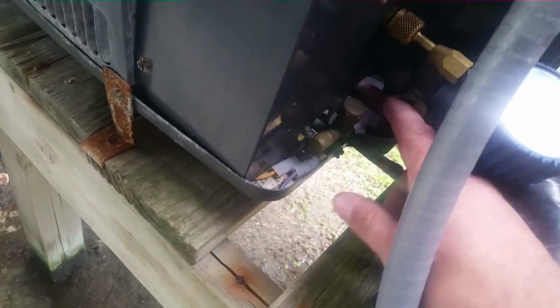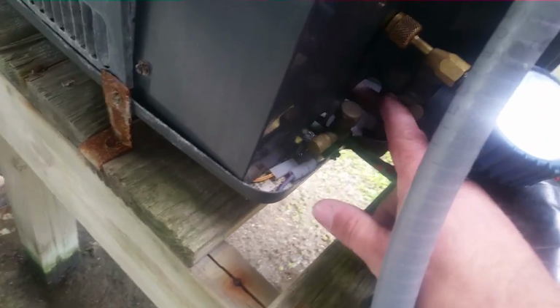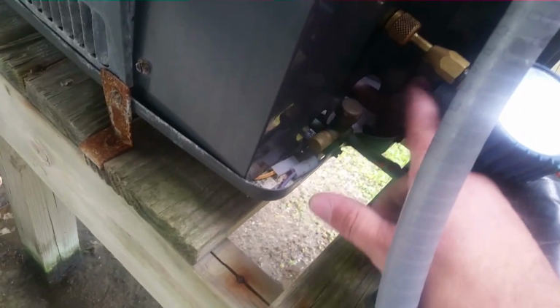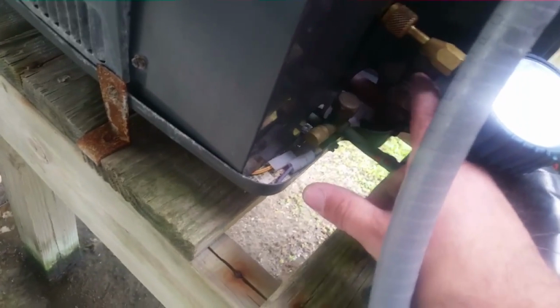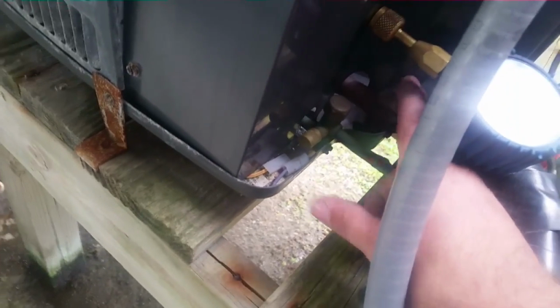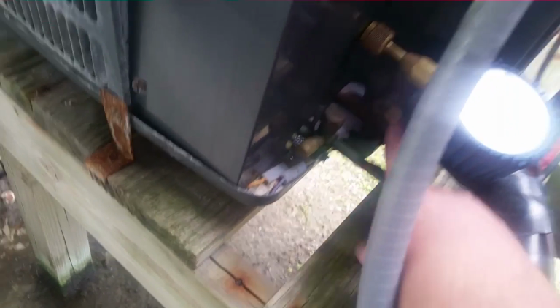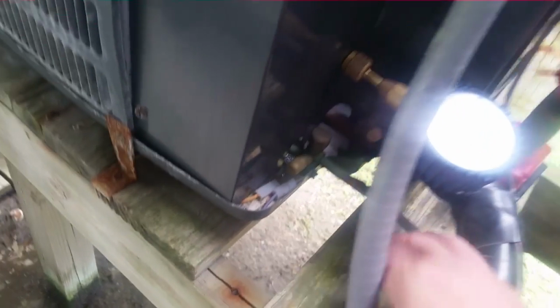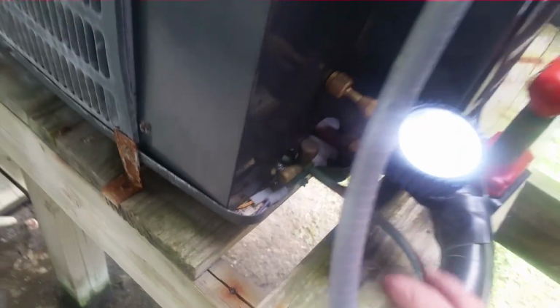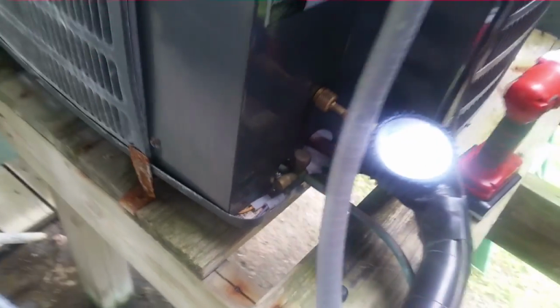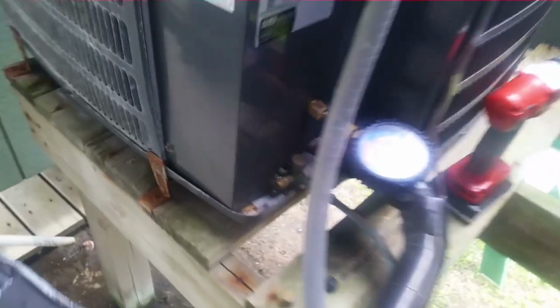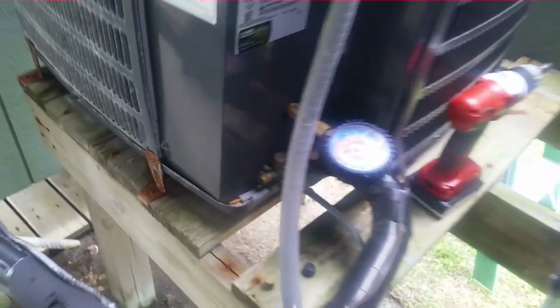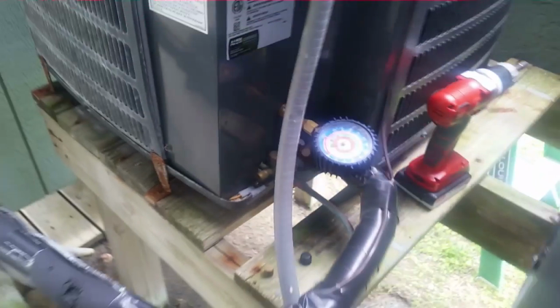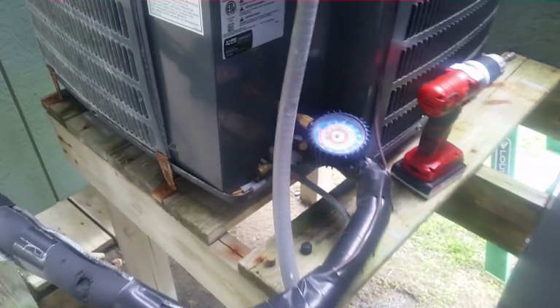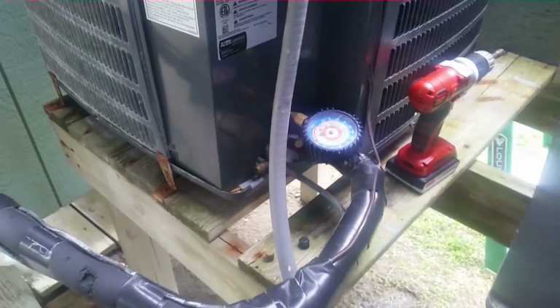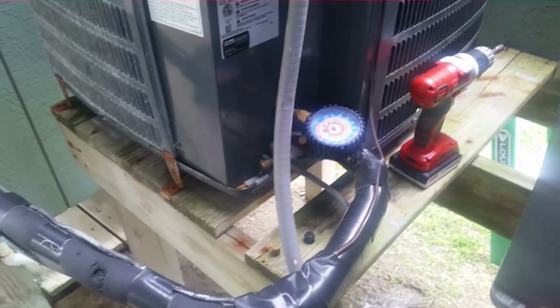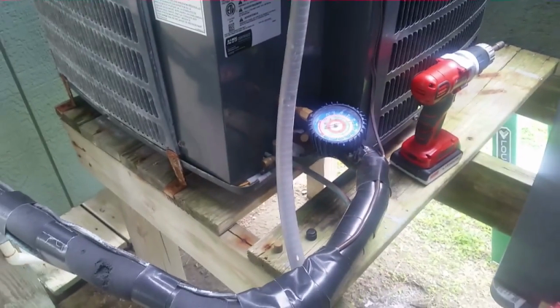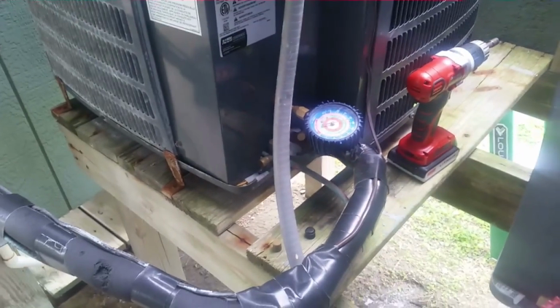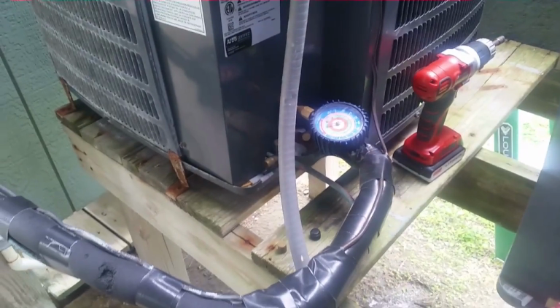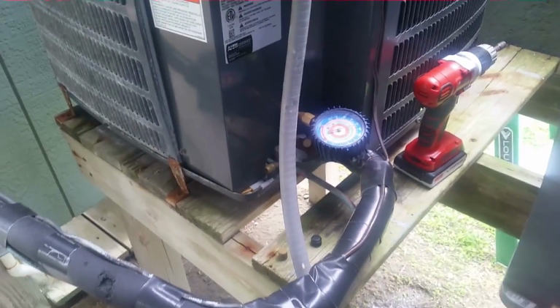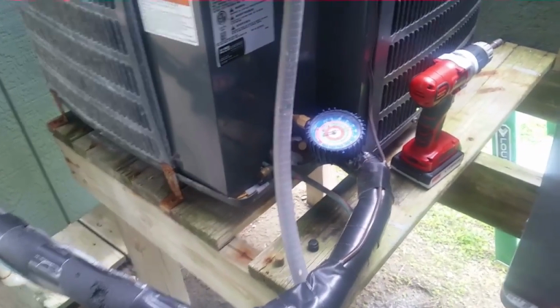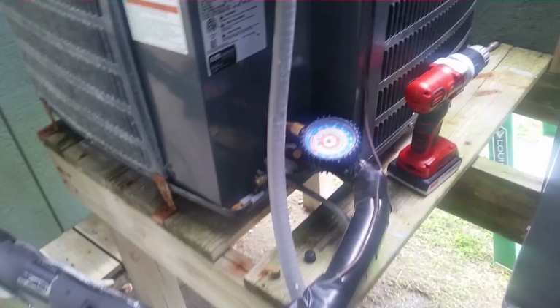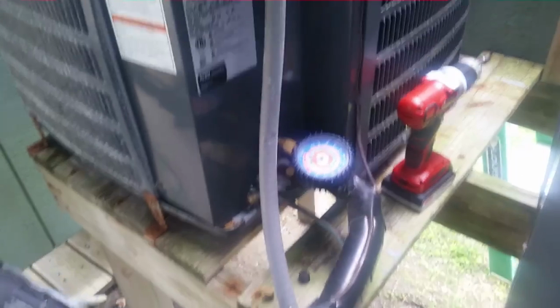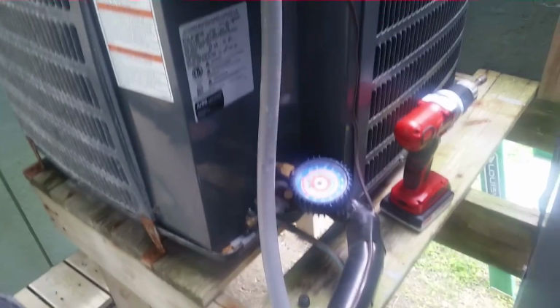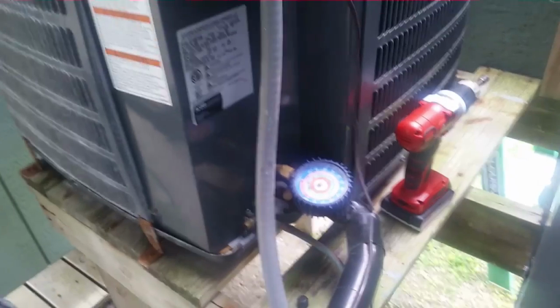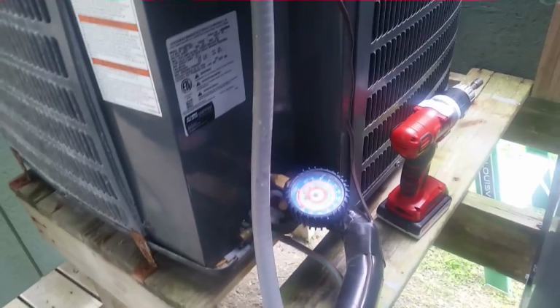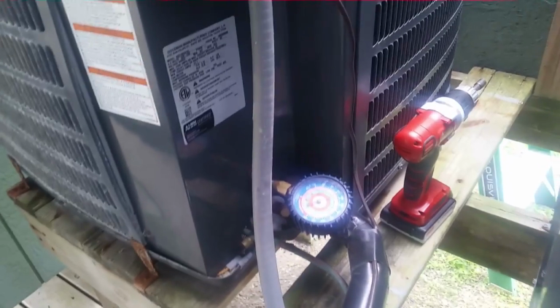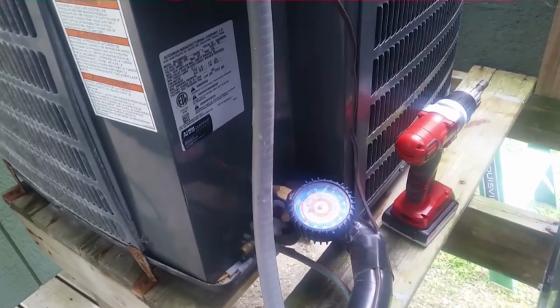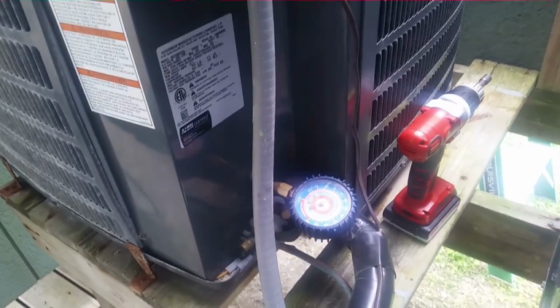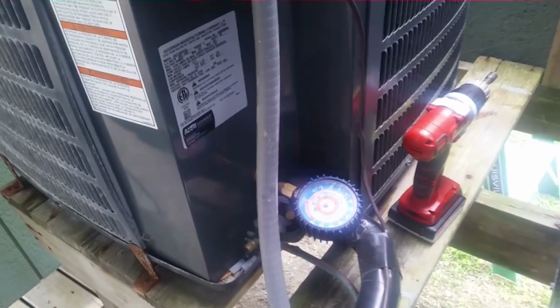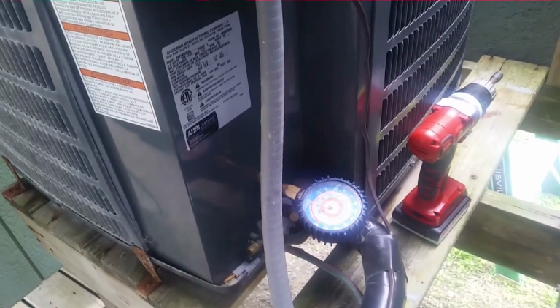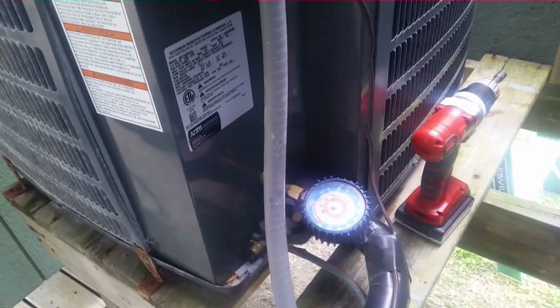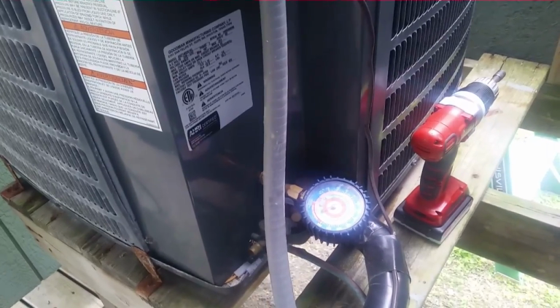Most of the ice is melting as you can see. We're going to melt the rest of it, then we'll put it in cooling to check the charge.